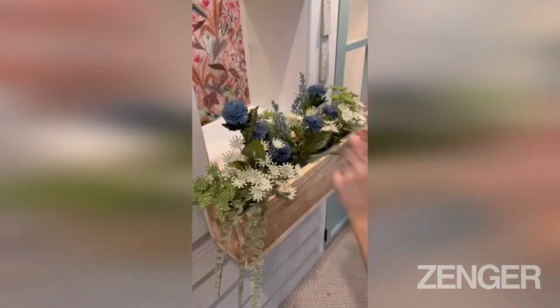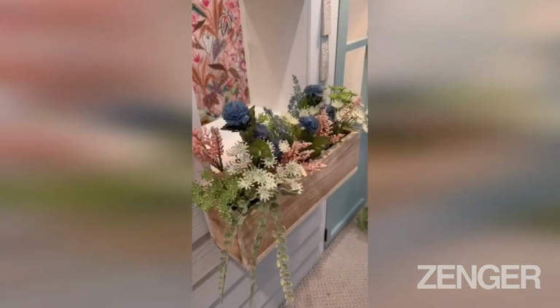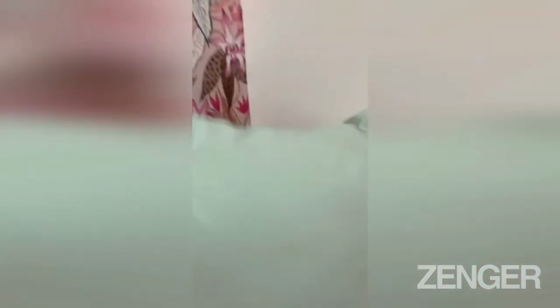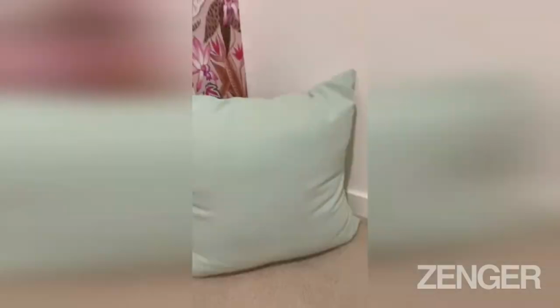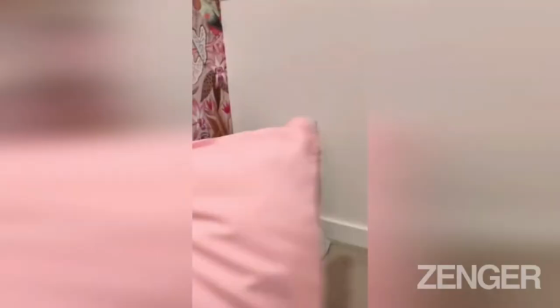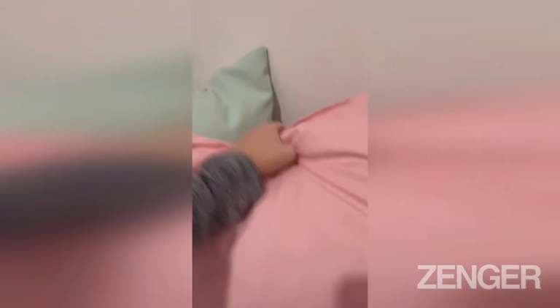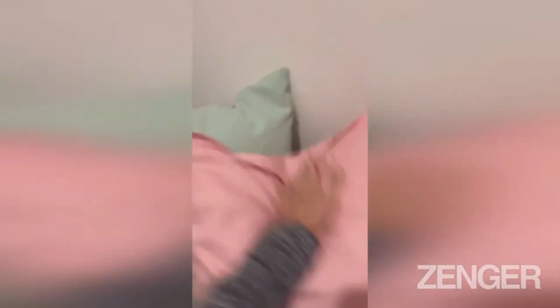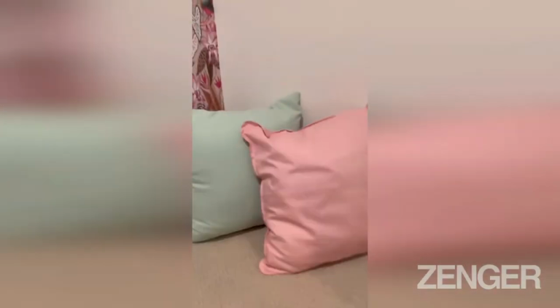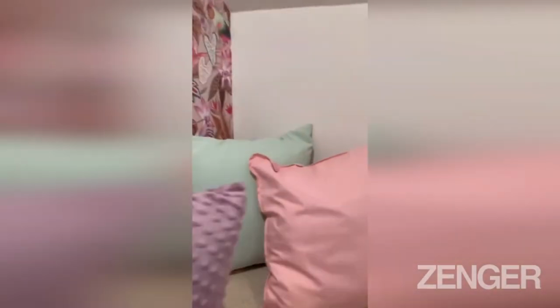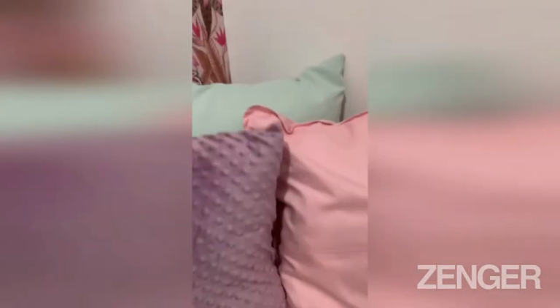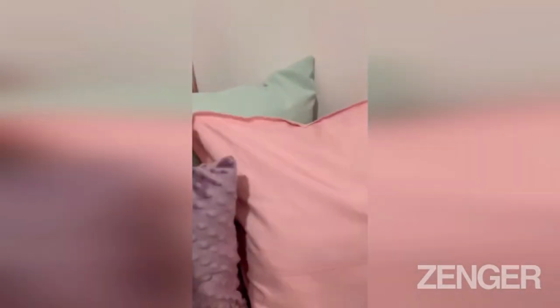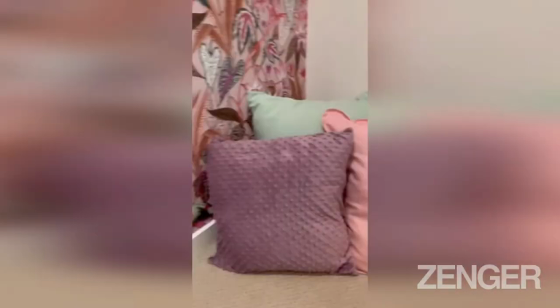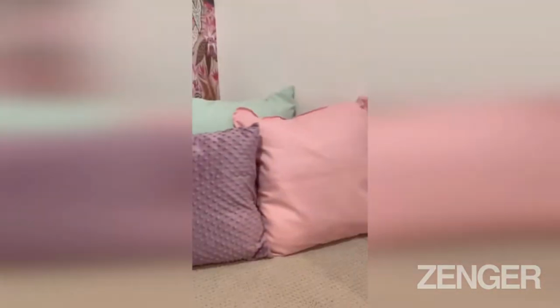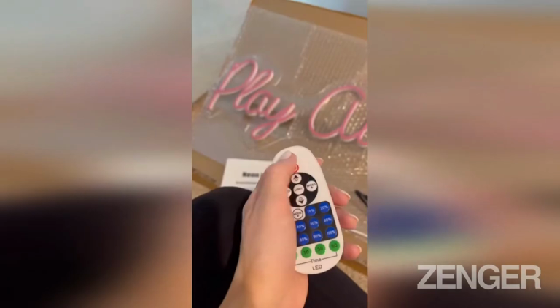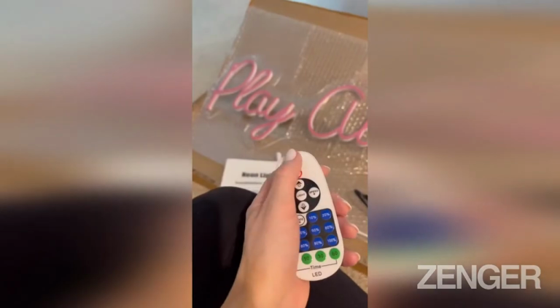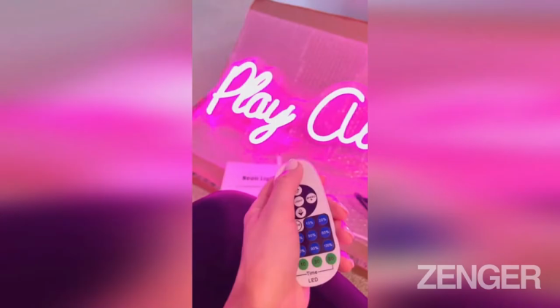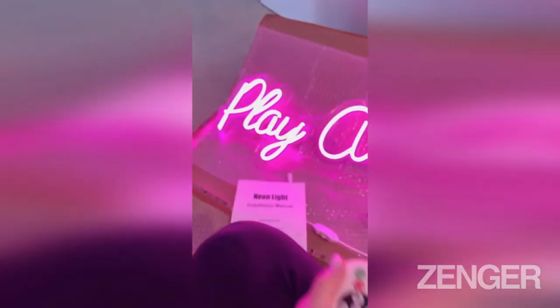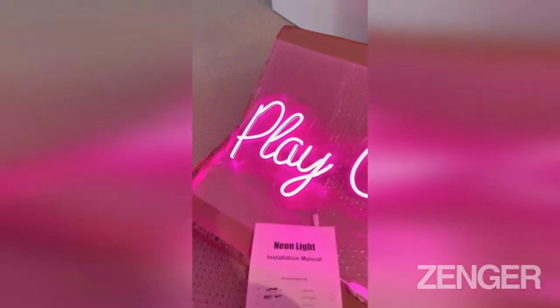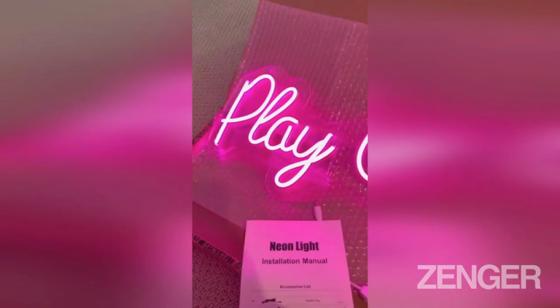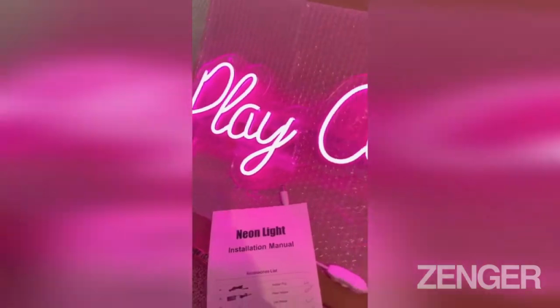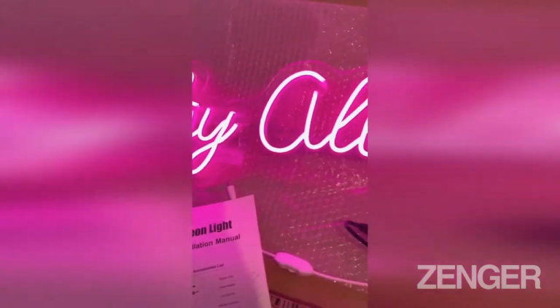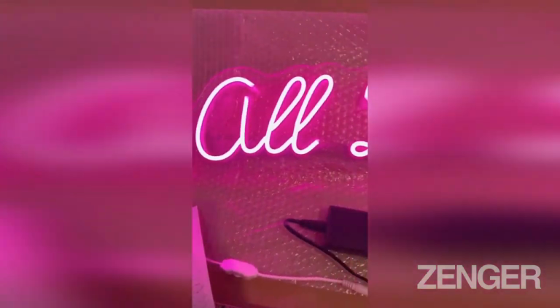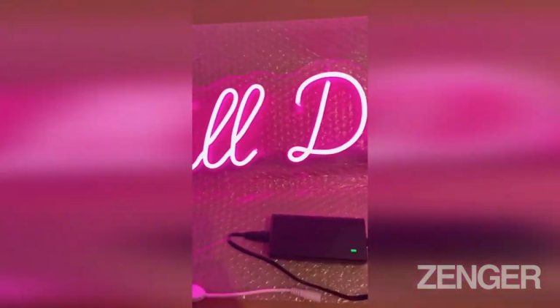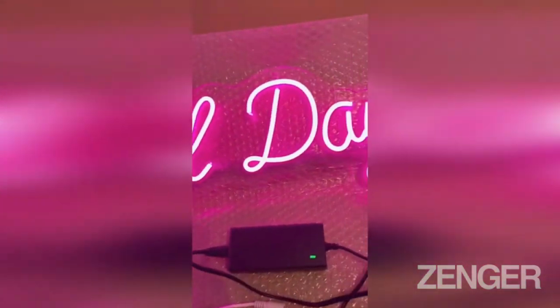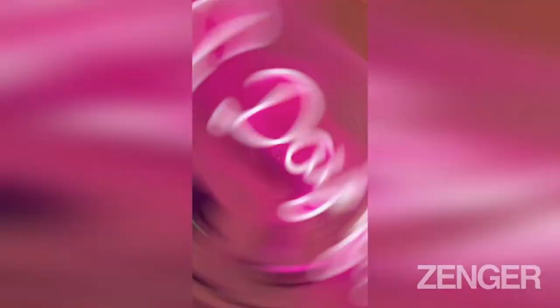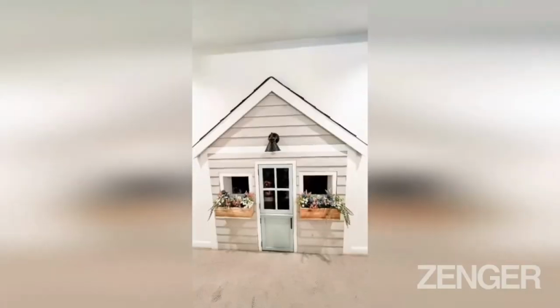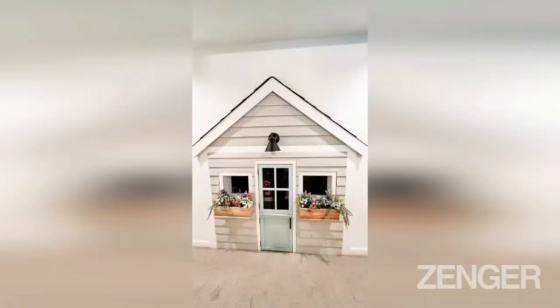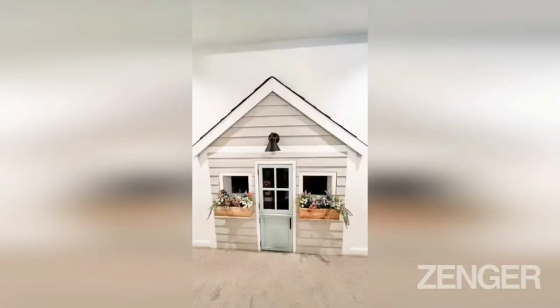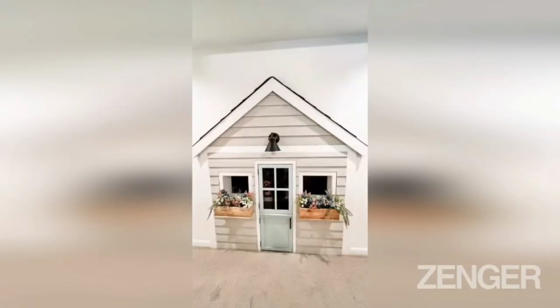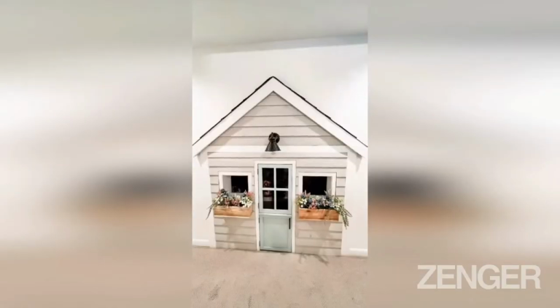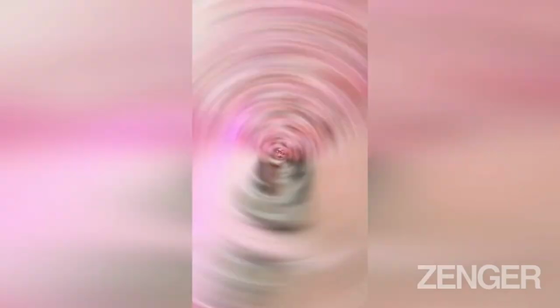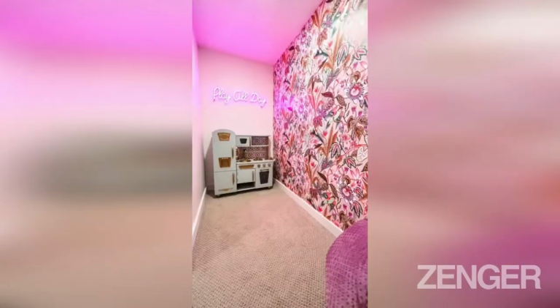To finish it all up I added all the little details. I have to say this is probably my favorite project, mainly because it barely cost us anything — all of this was leftover material that we already had around the house.